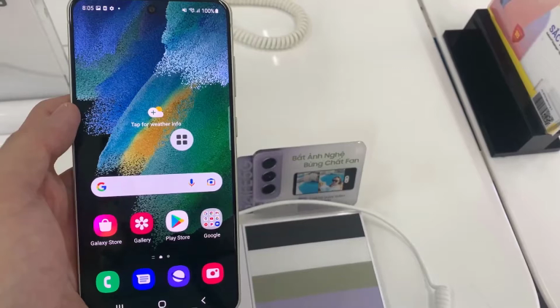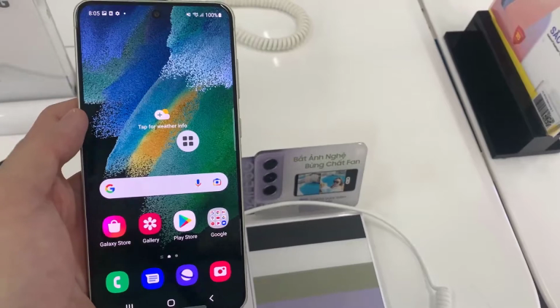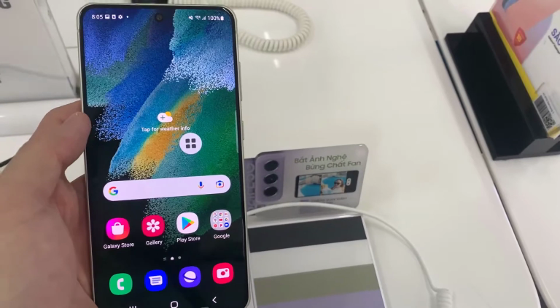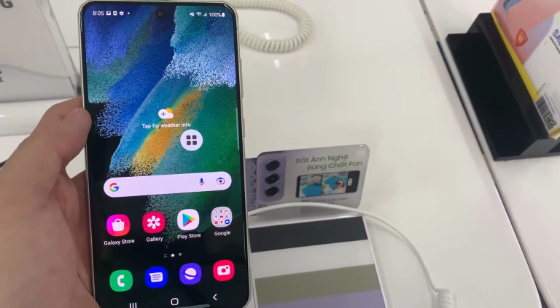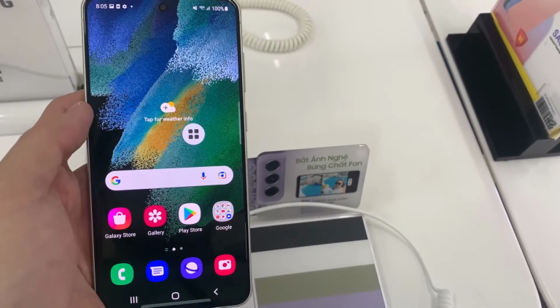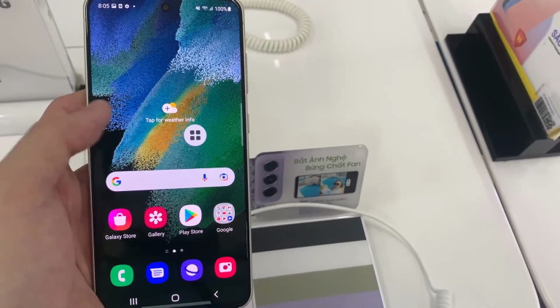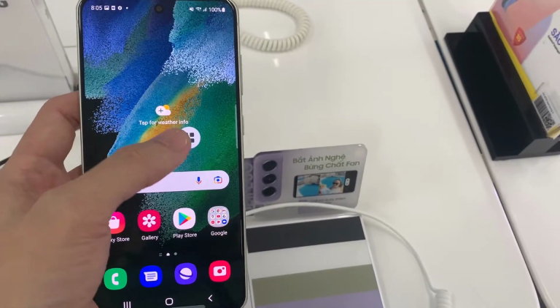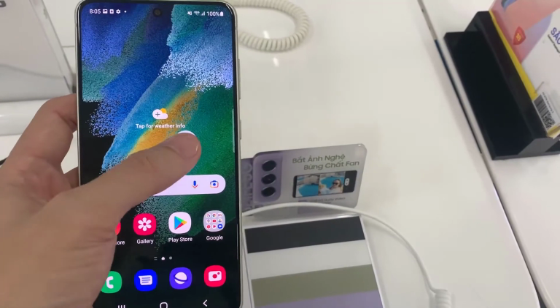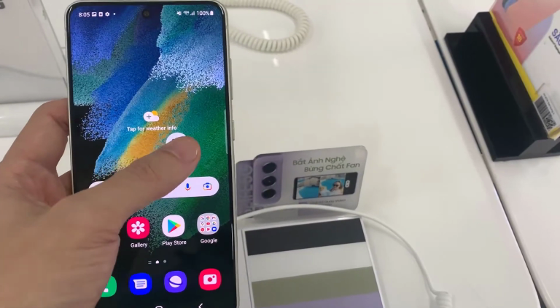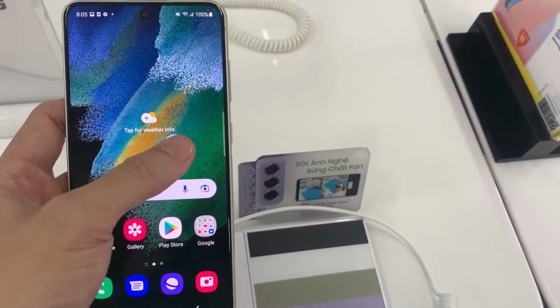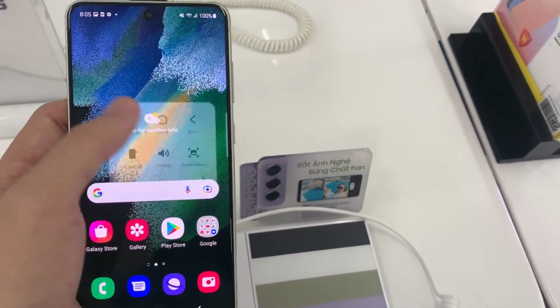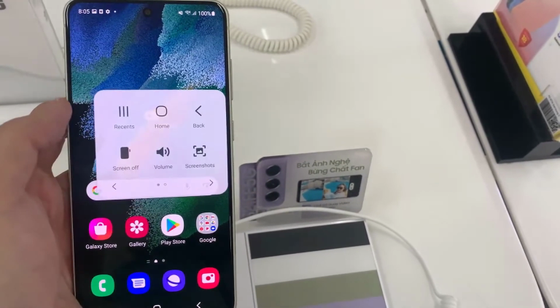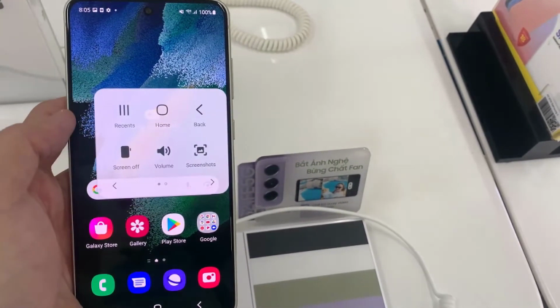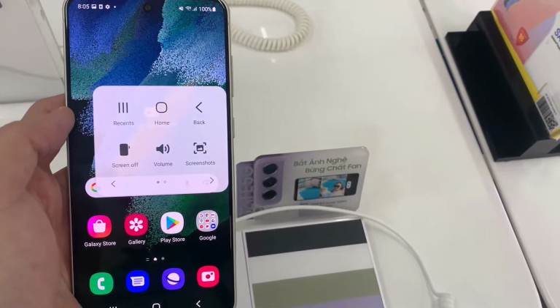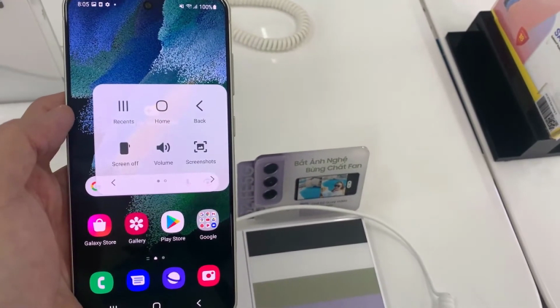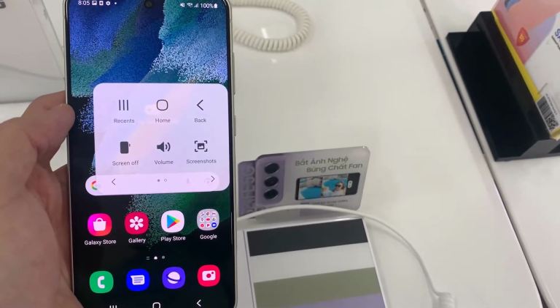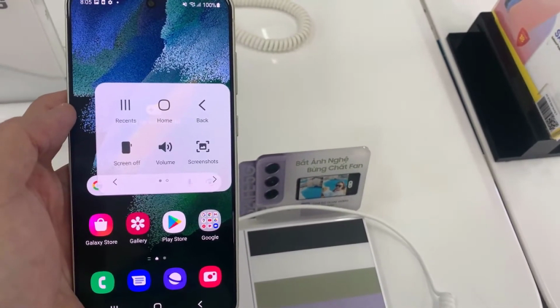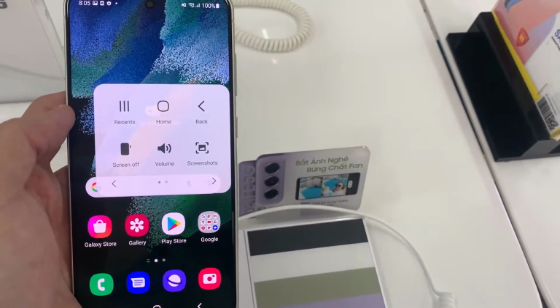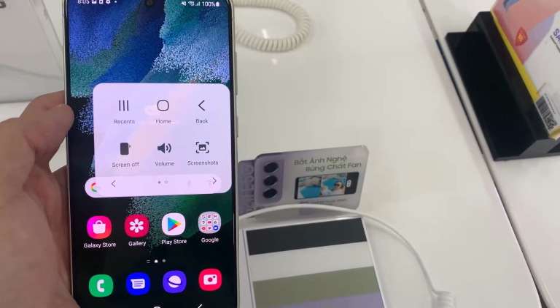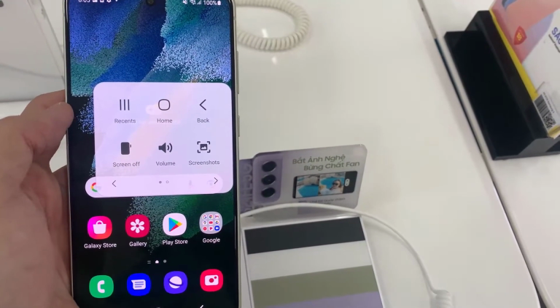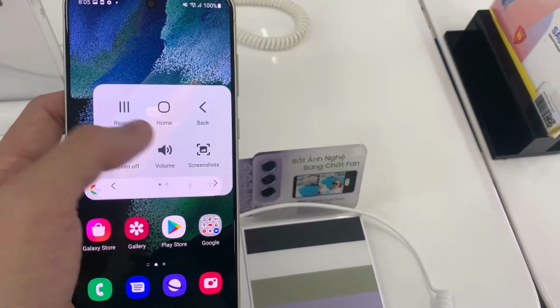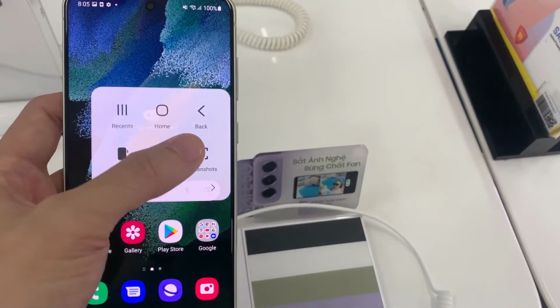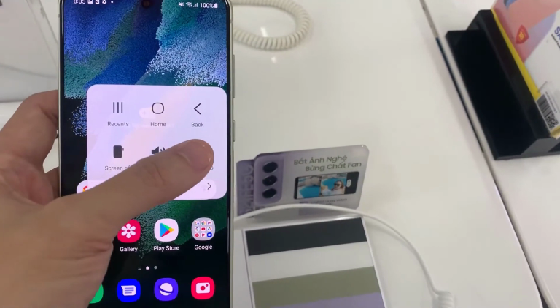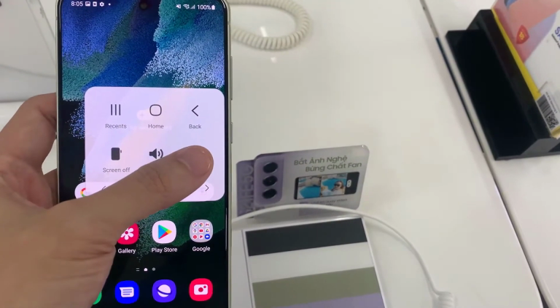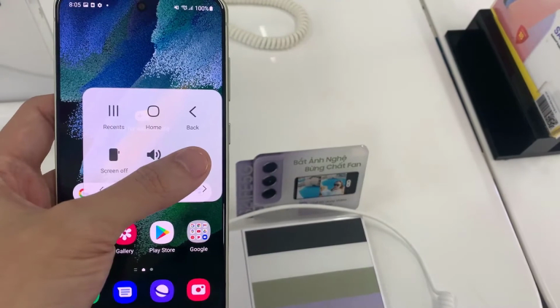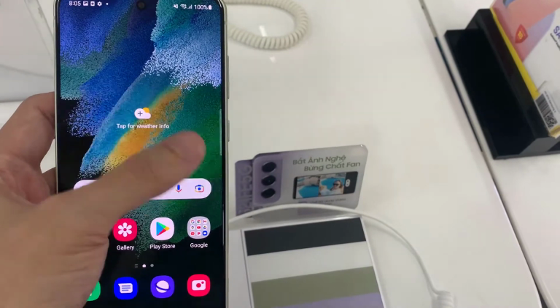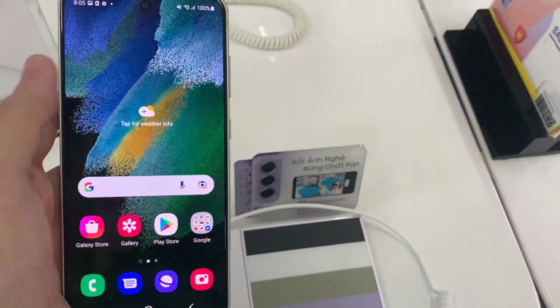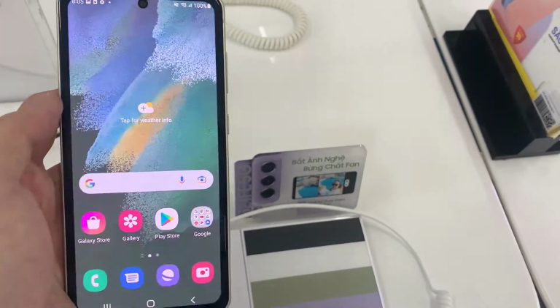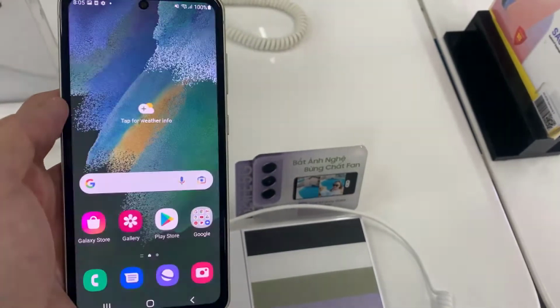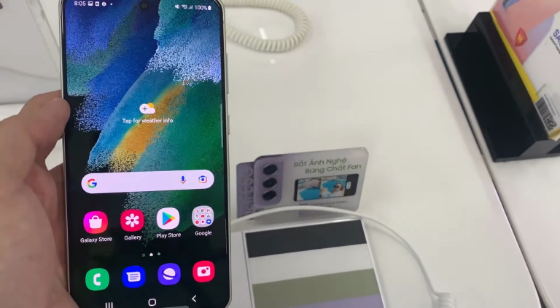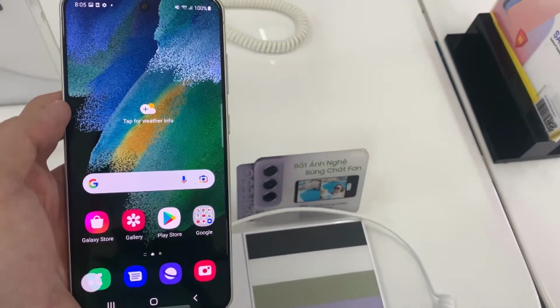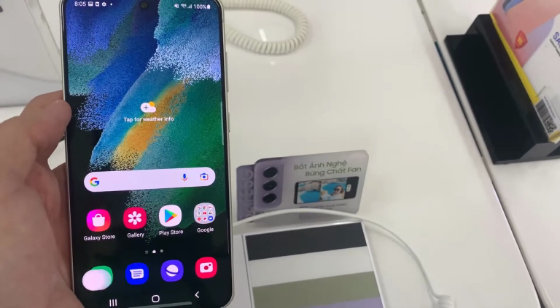Hi everyone. This video will show you how to take a screenshot without the power button on Samsung Galaxy S21 FE.